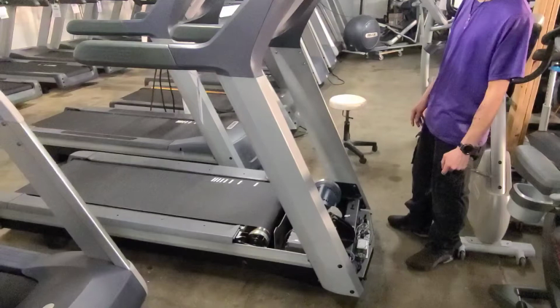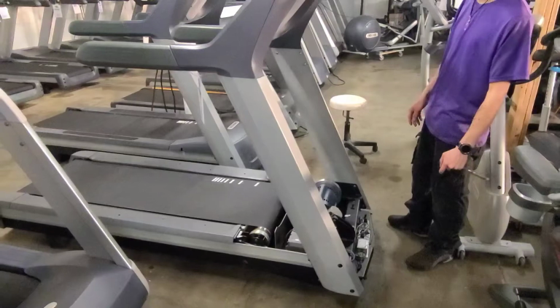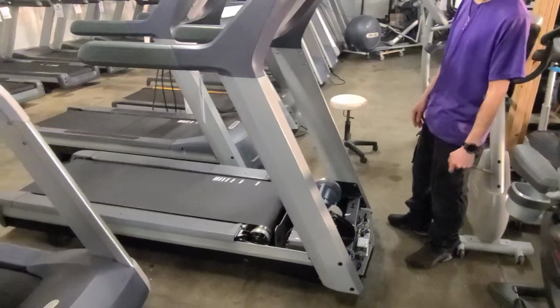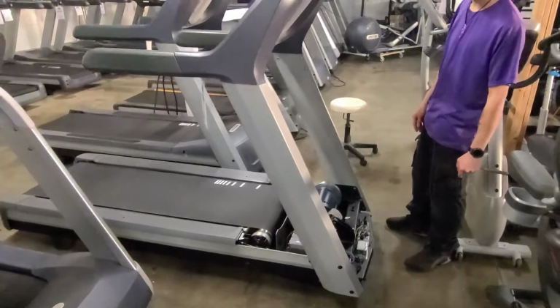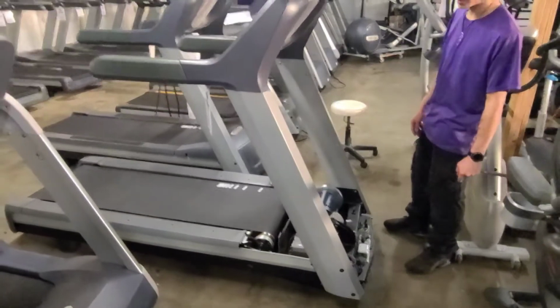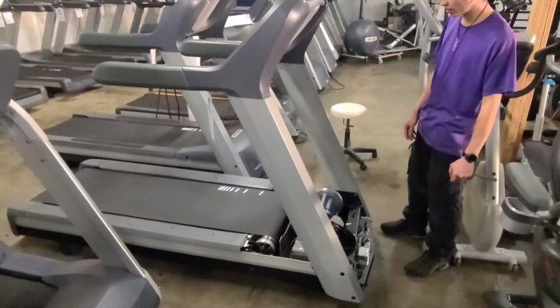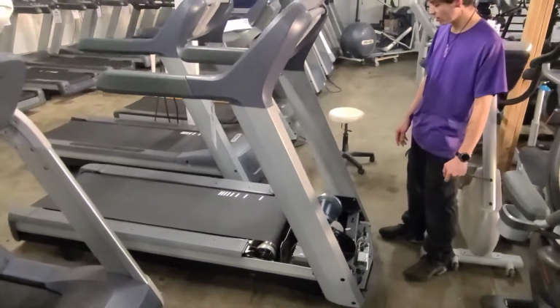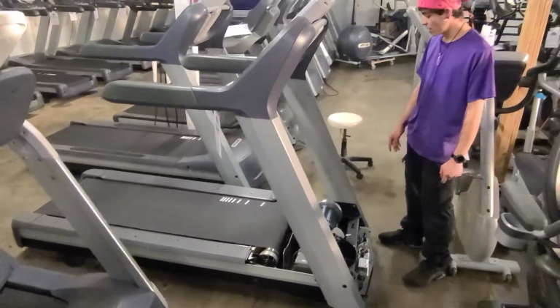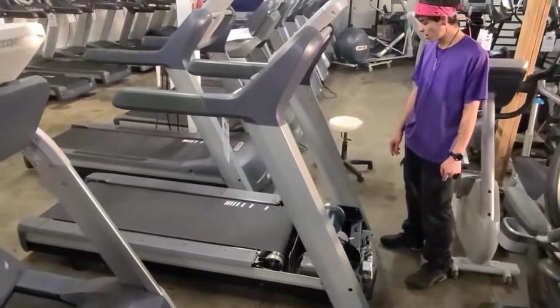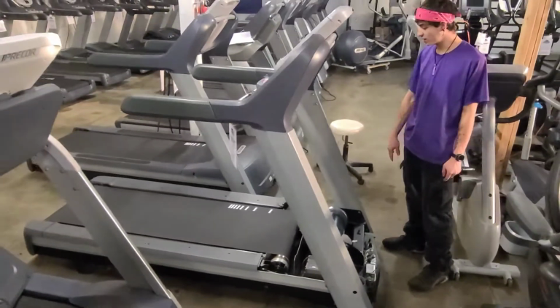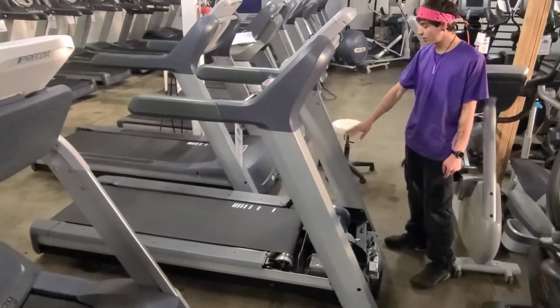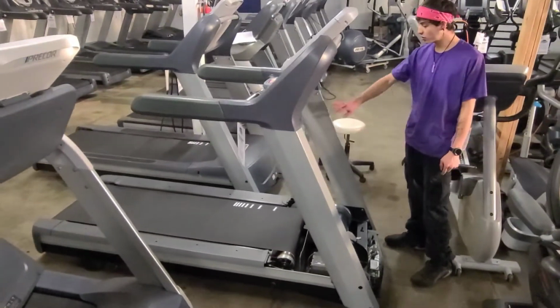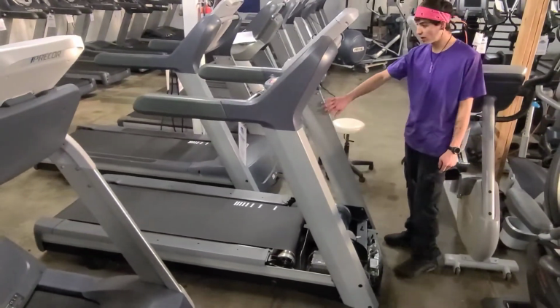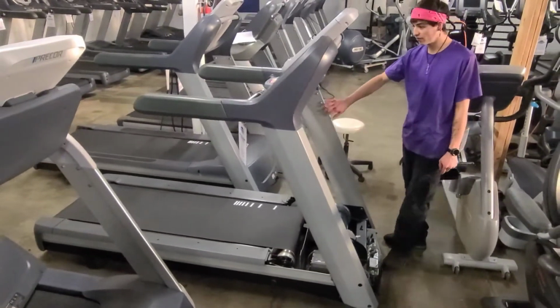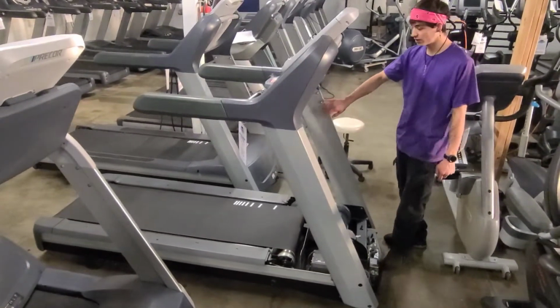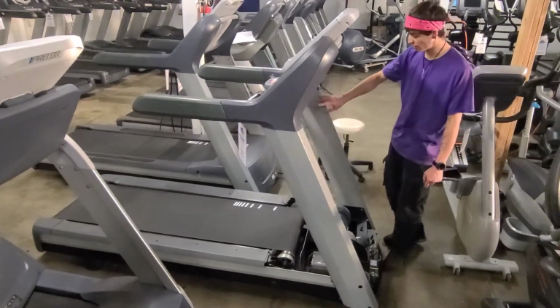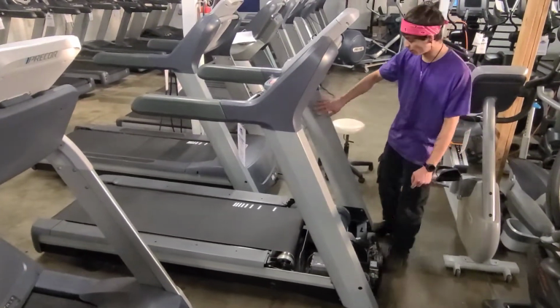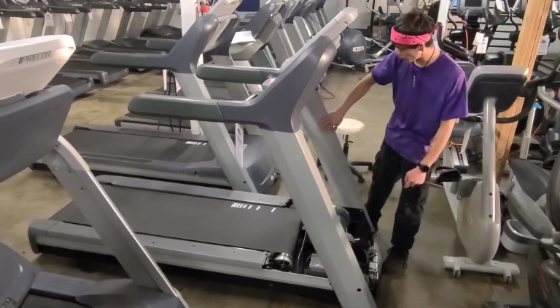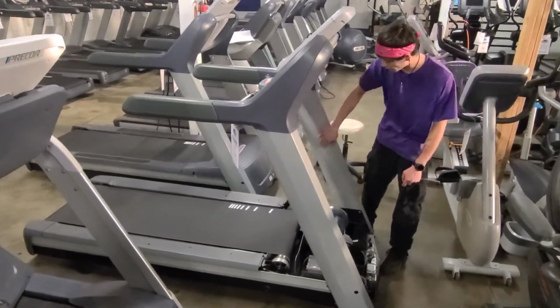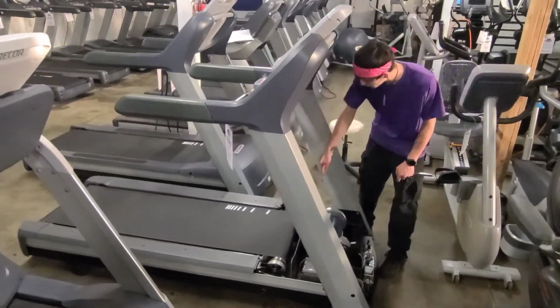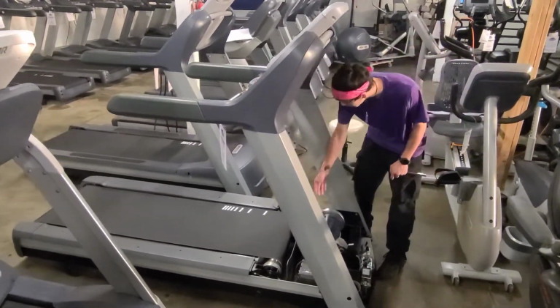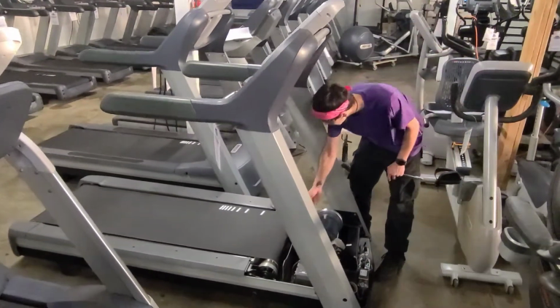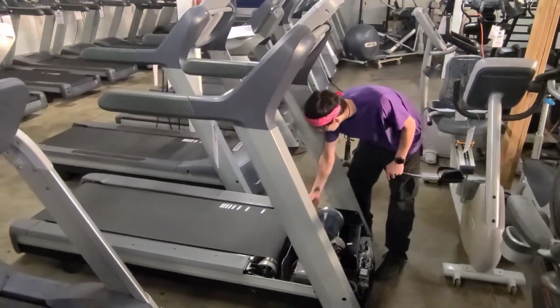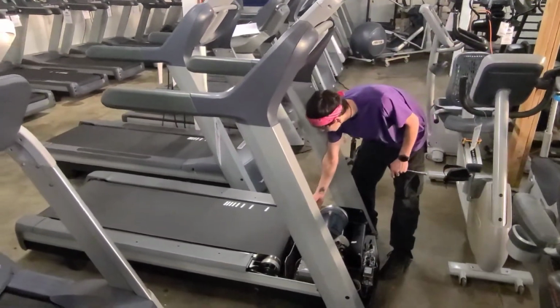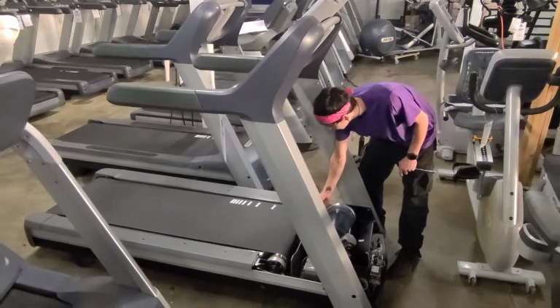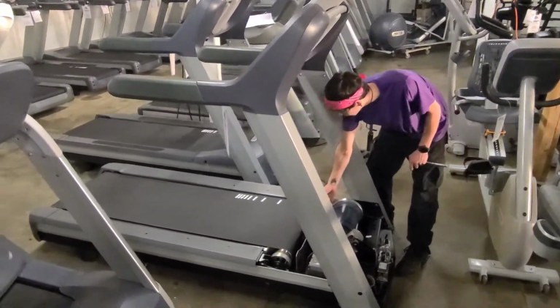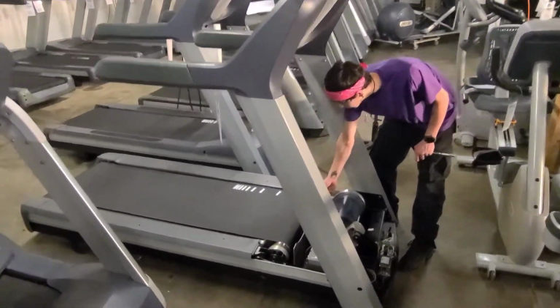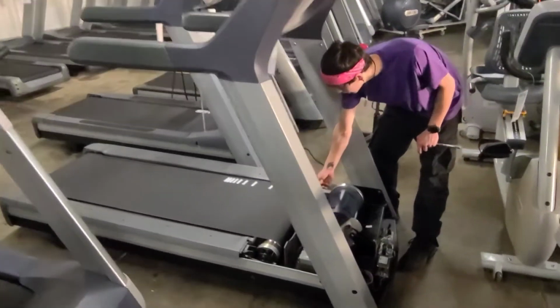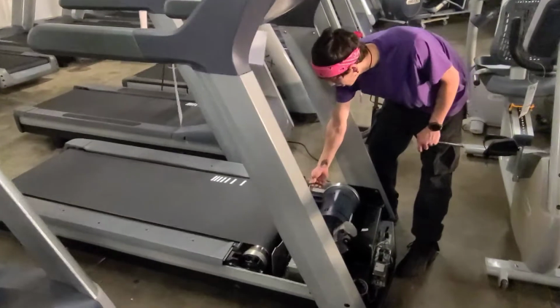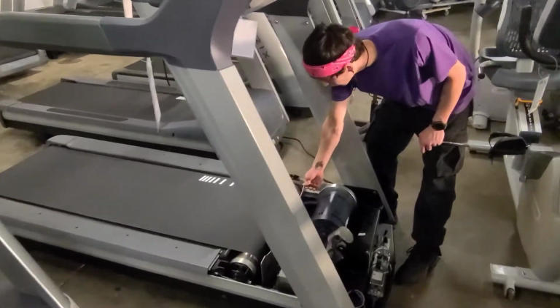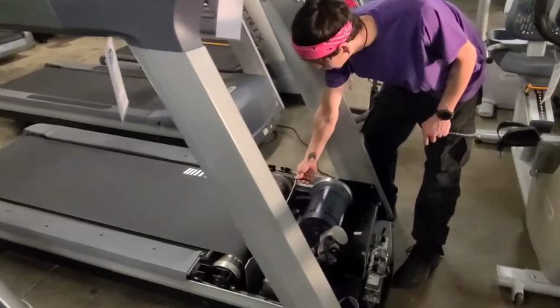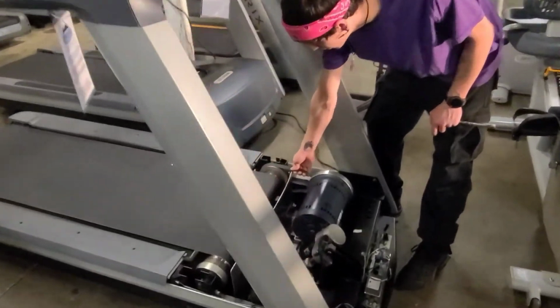Colorado Cardio here. Today I'm going to show you how to fix a knocking sound that's coming from the front of your treadmill.